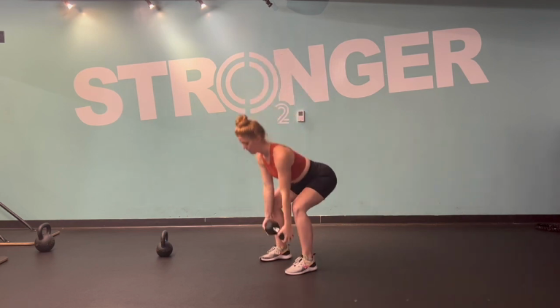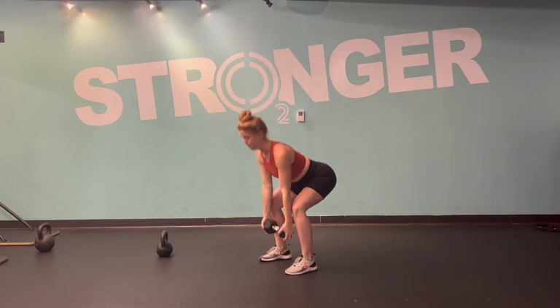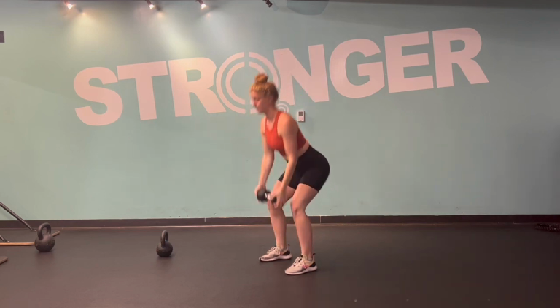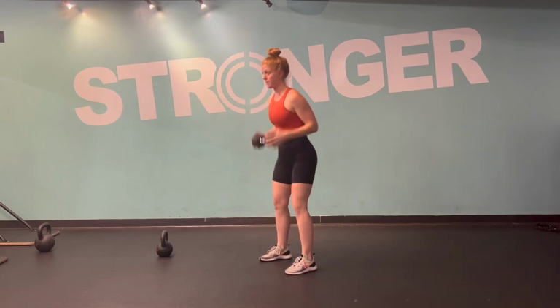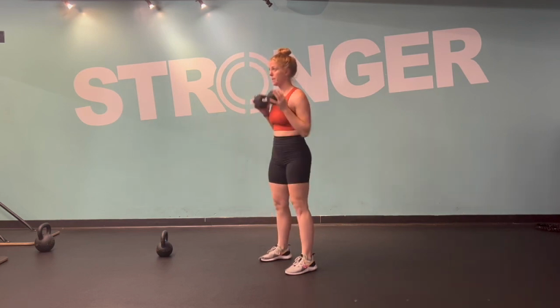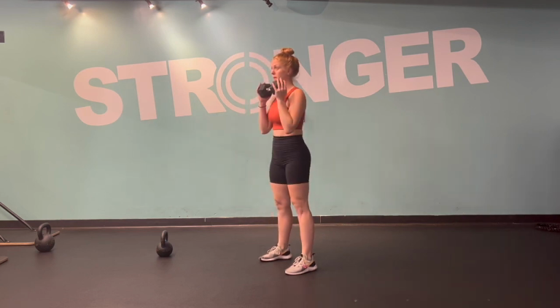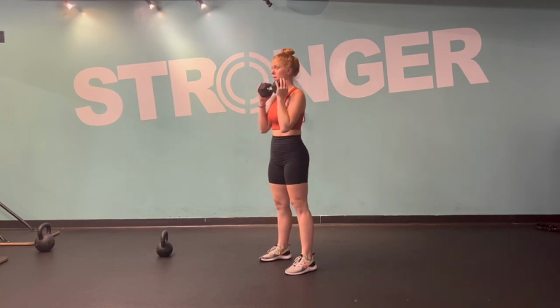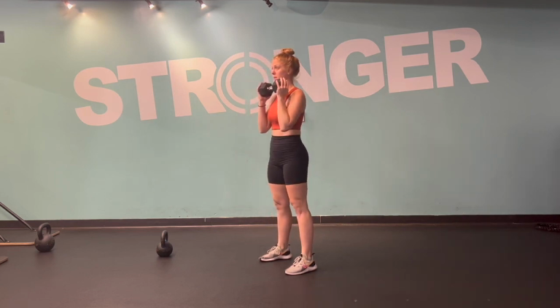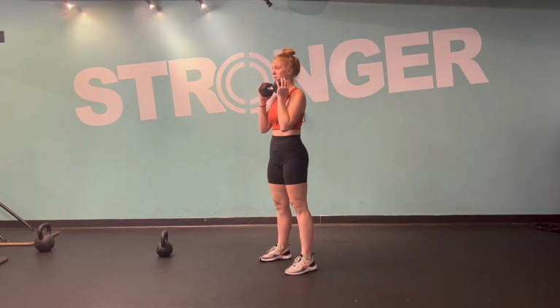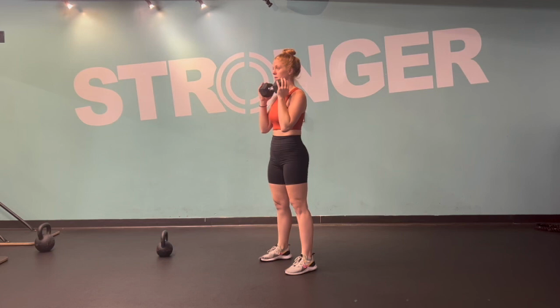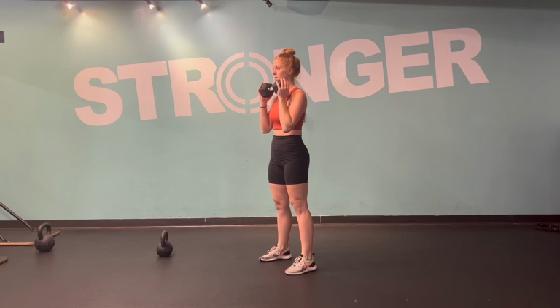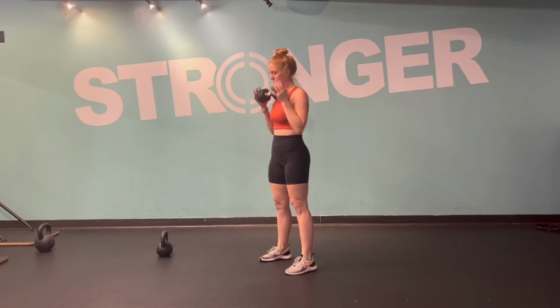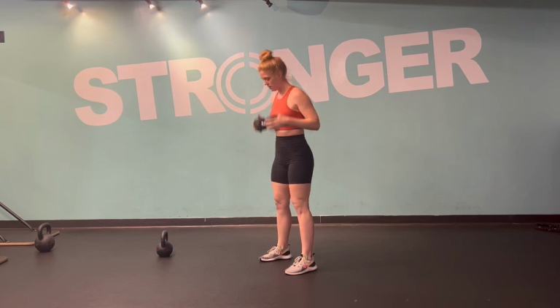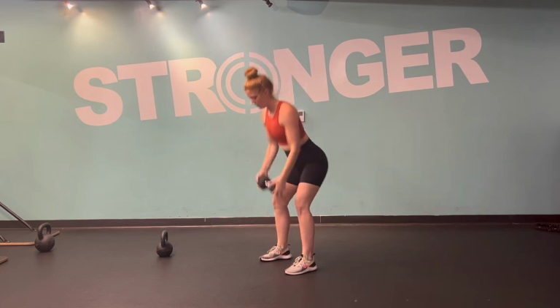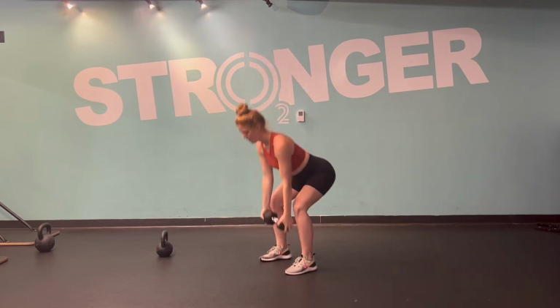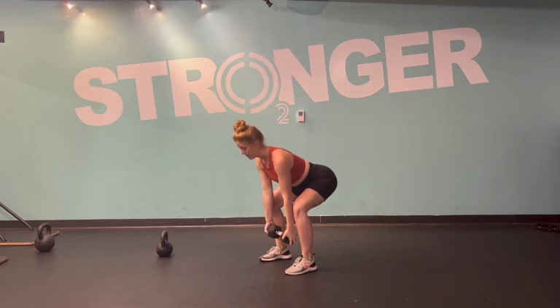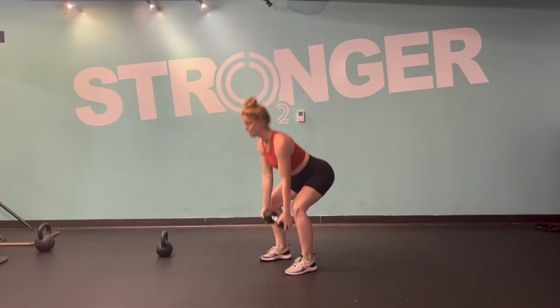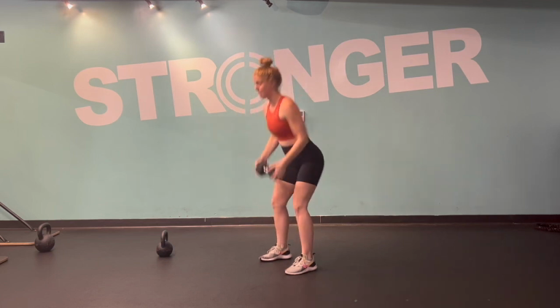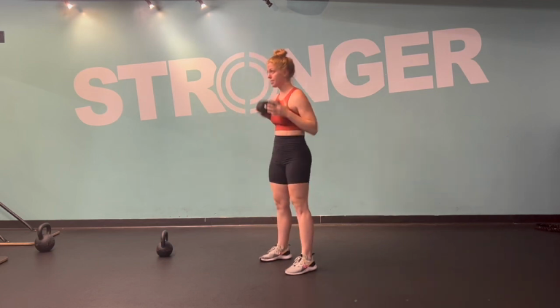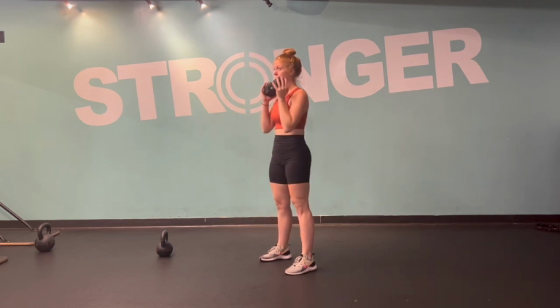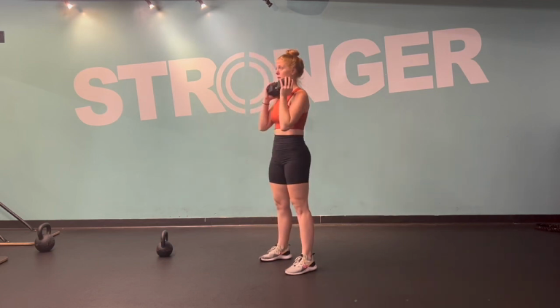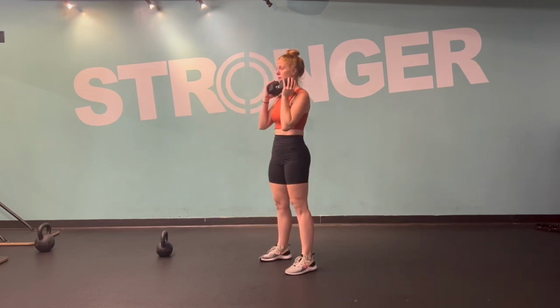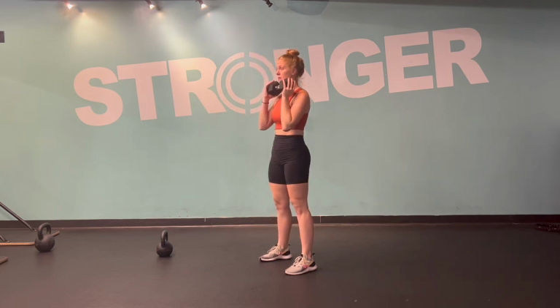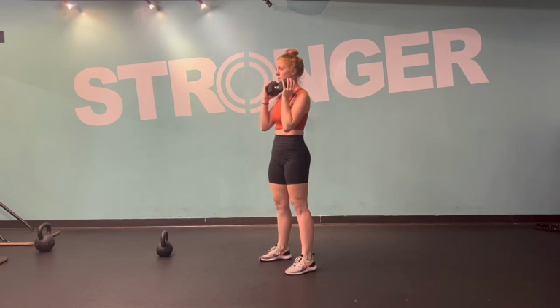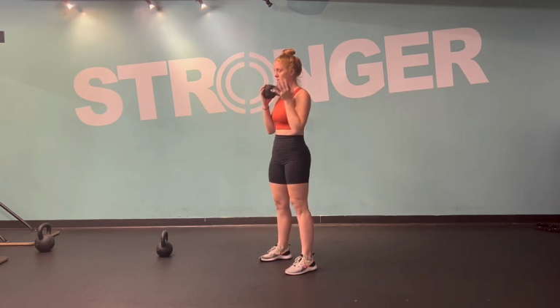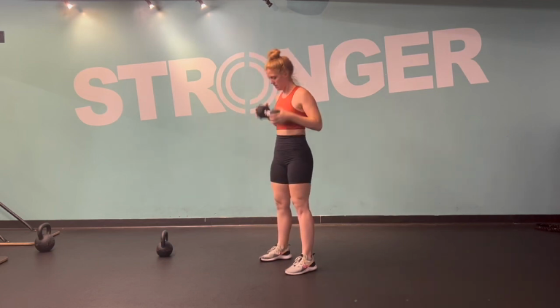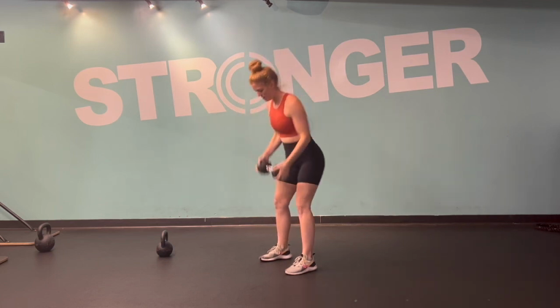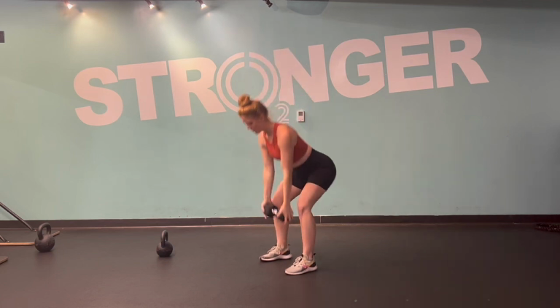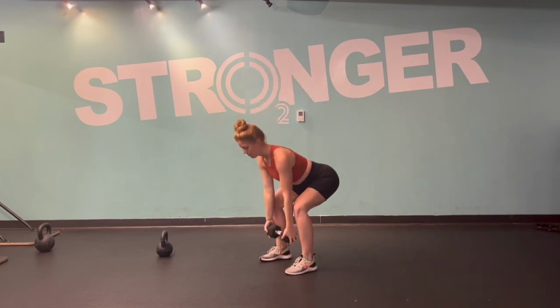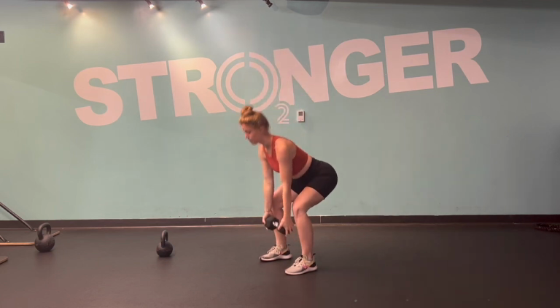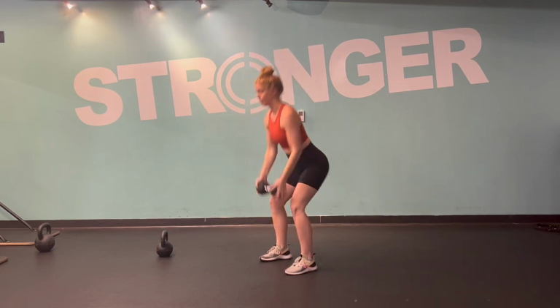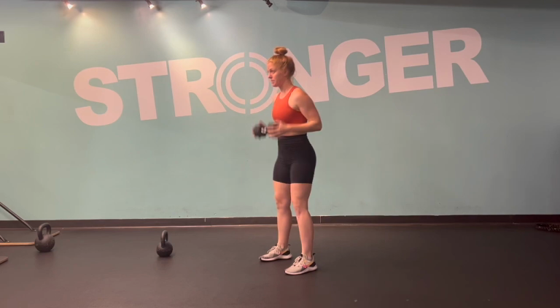So instead of putting it all the way back down on the ground, you're going to find that hang. You should feel active and then explode down through the floor as you send your hips forward to stand tall.